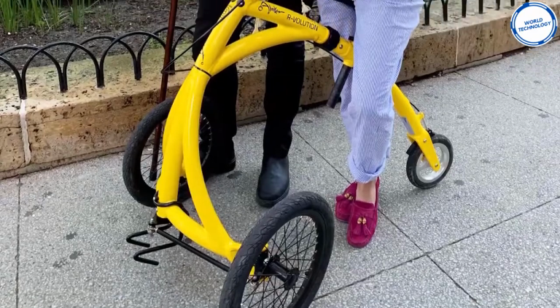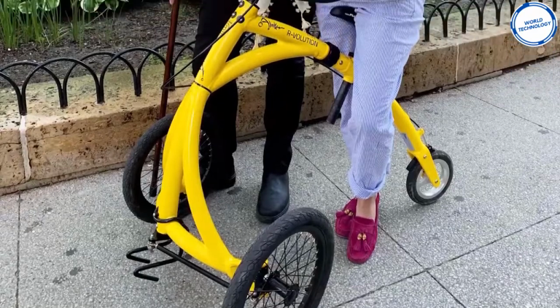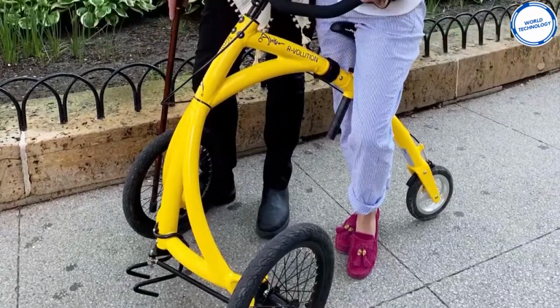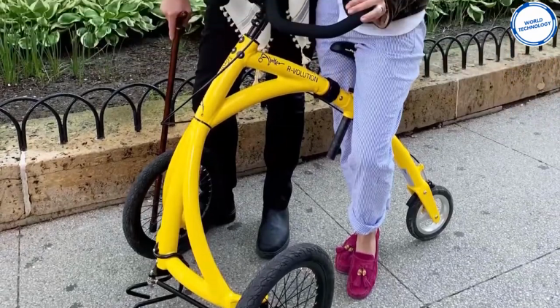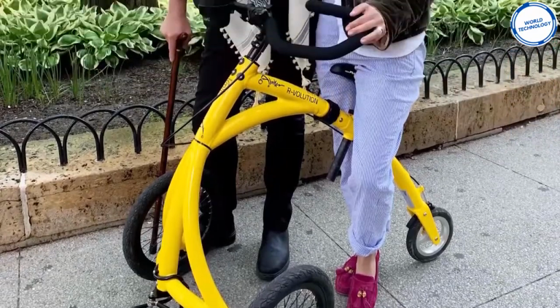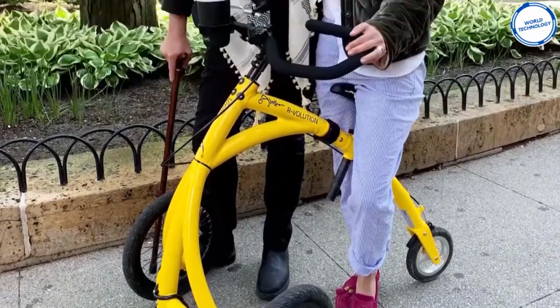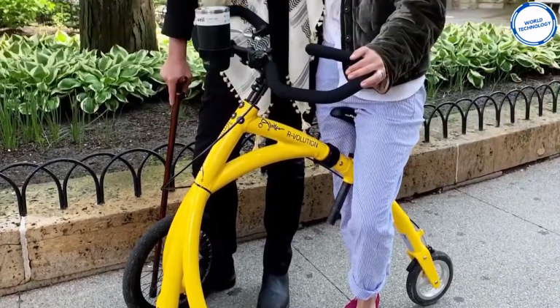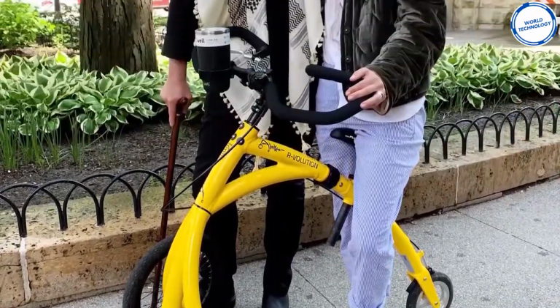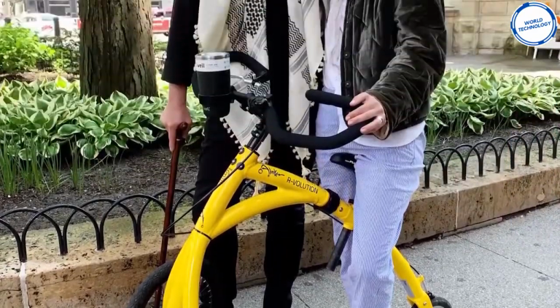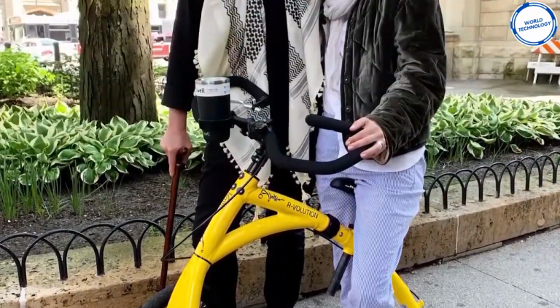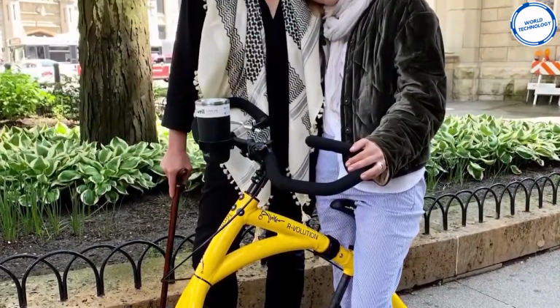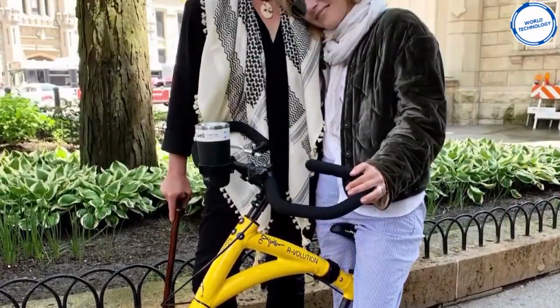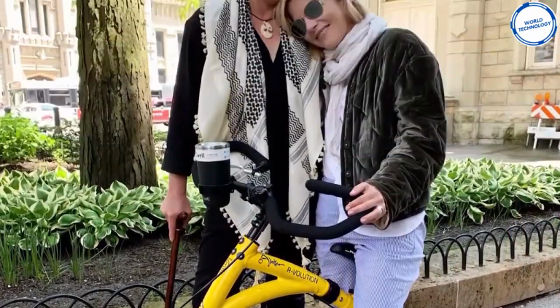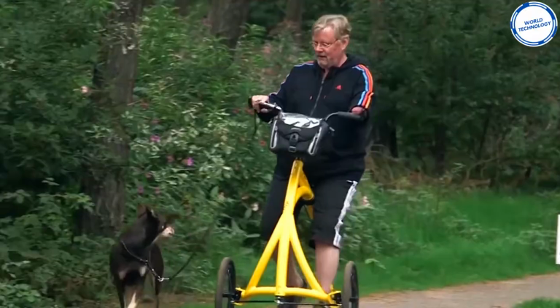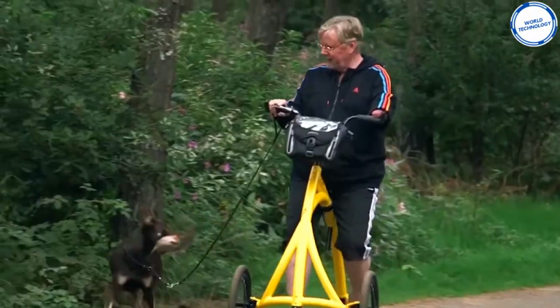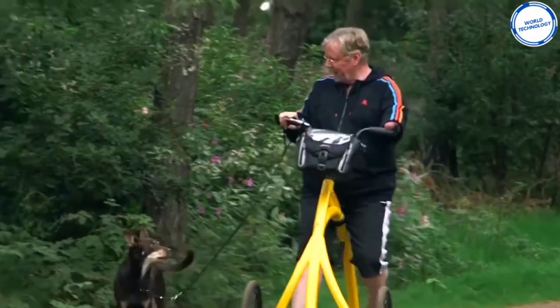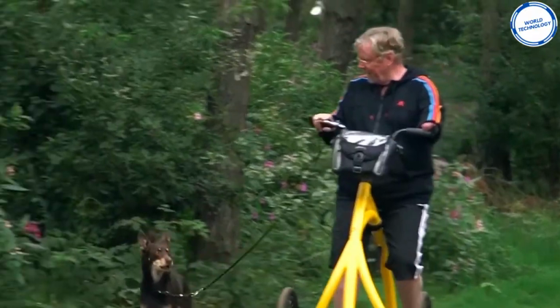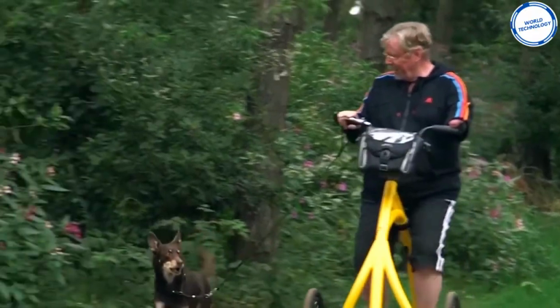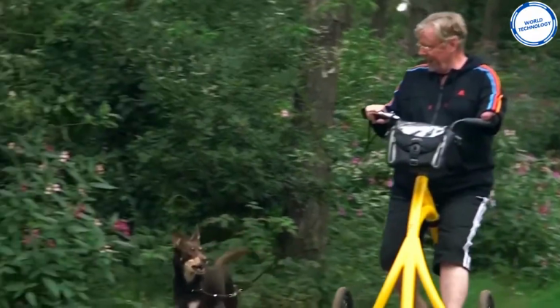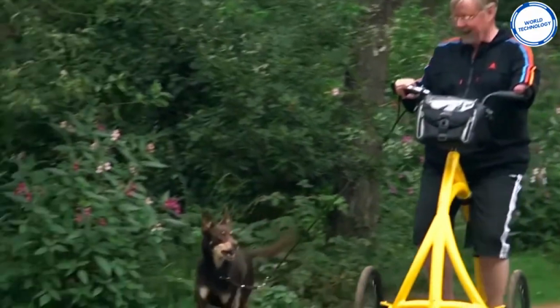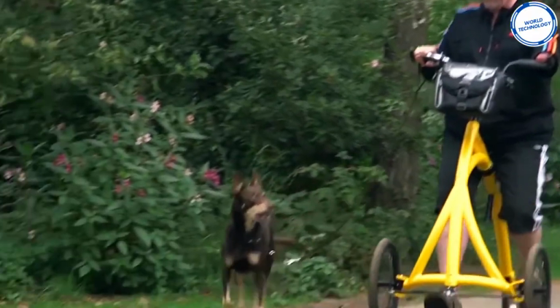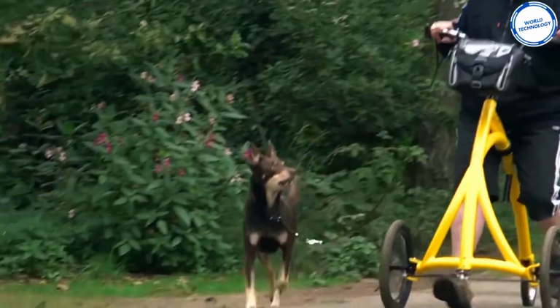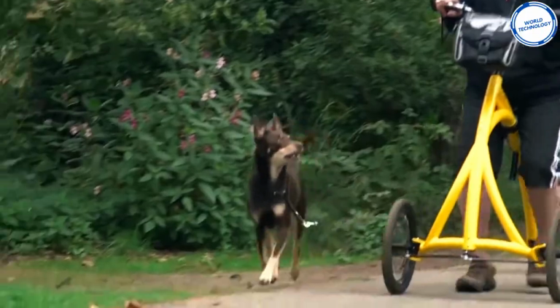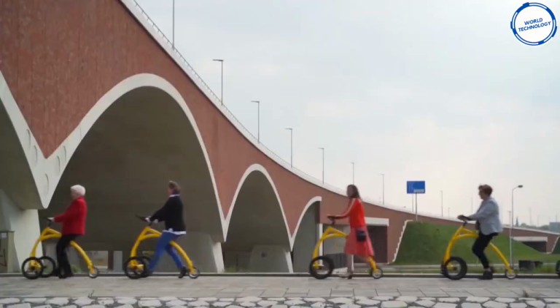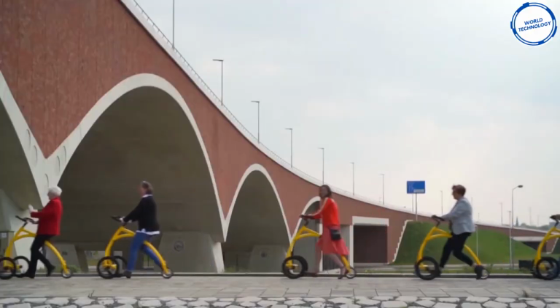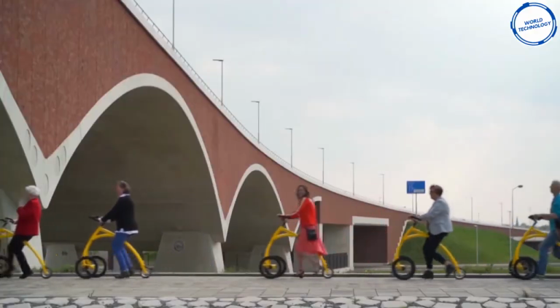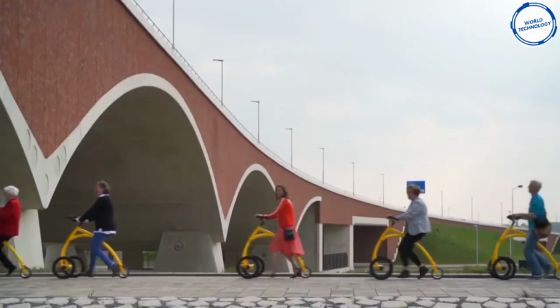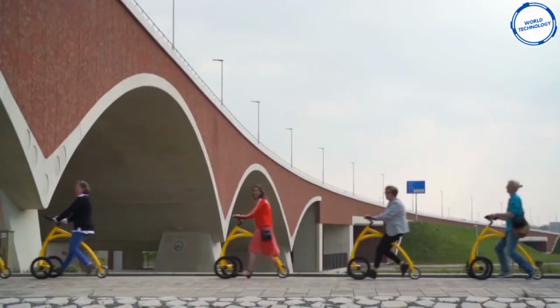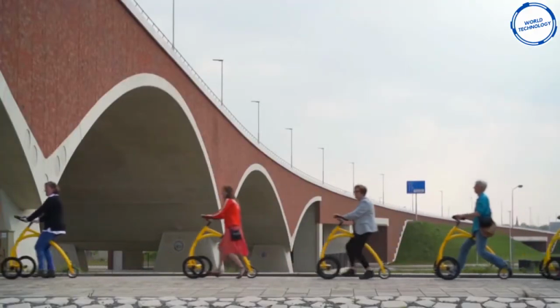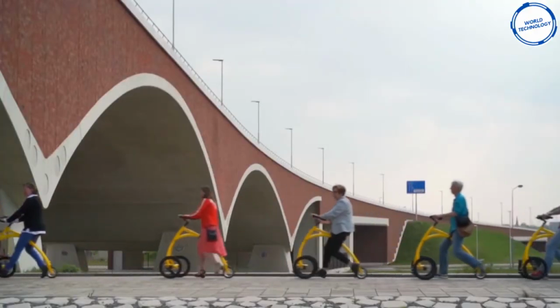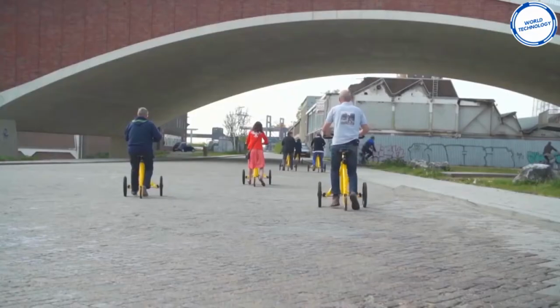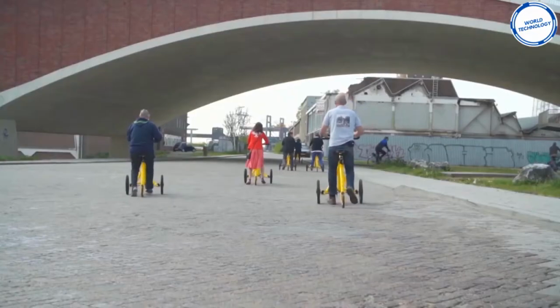The maximum speed is 5 kilometers per hour and the maximum capacity is 120 kilograms. The bike costs around $2,600.